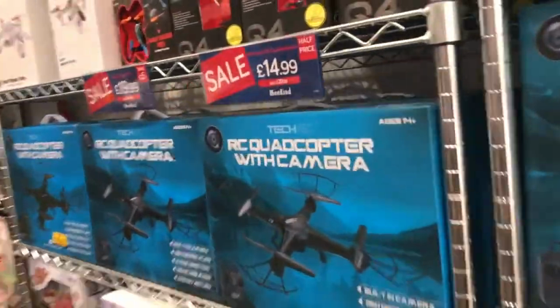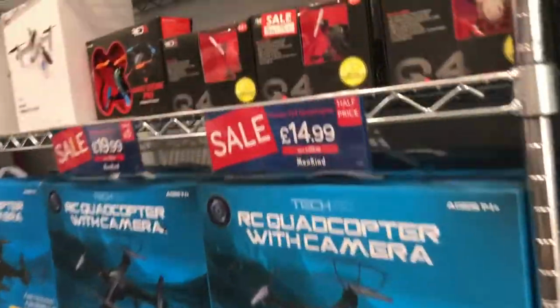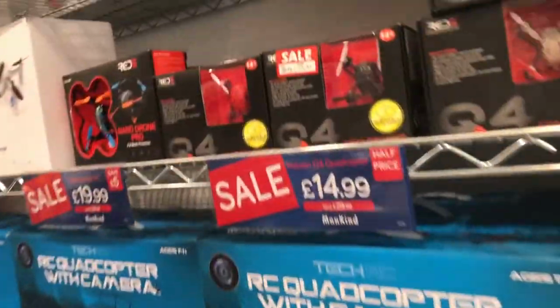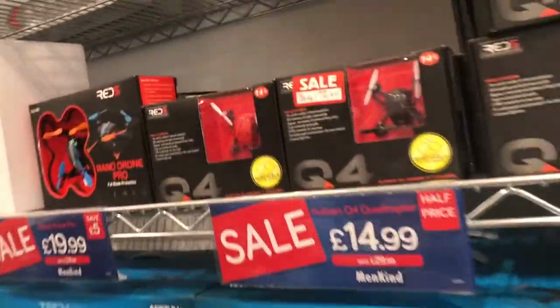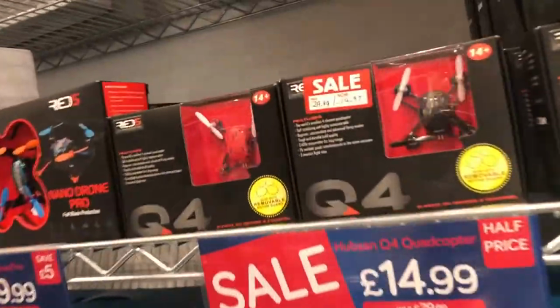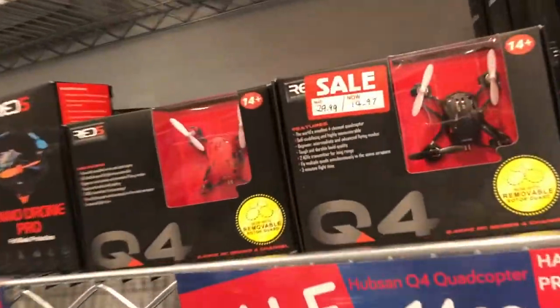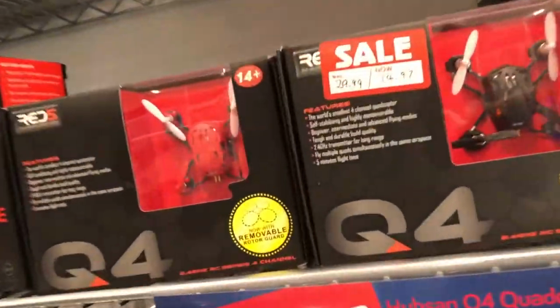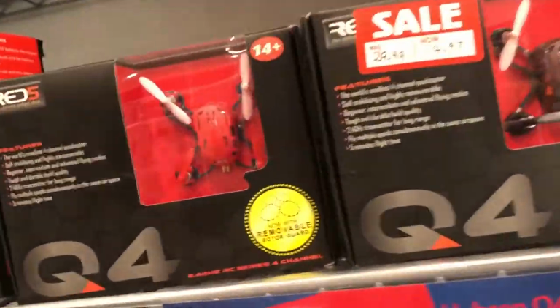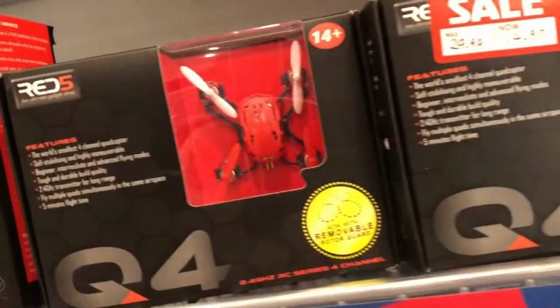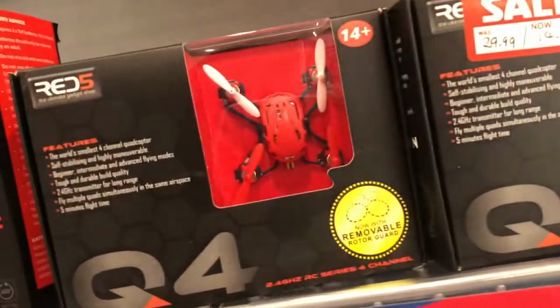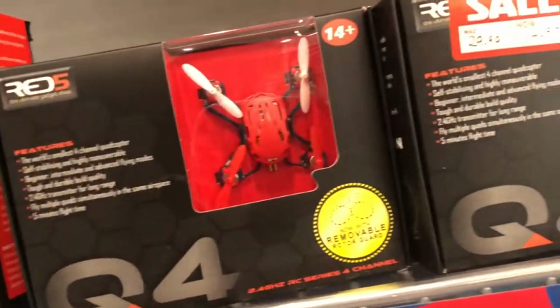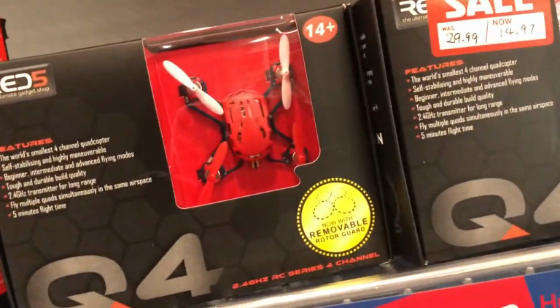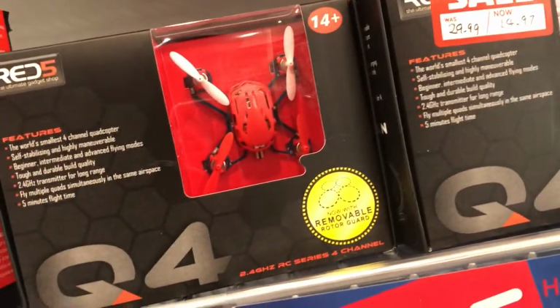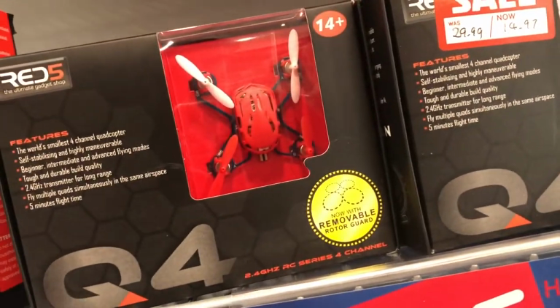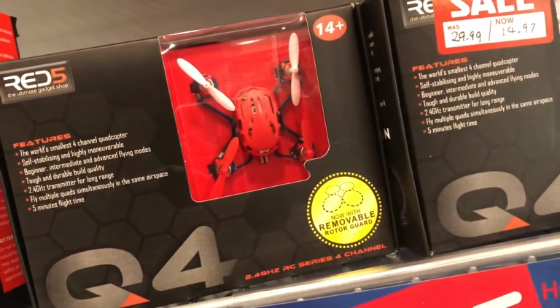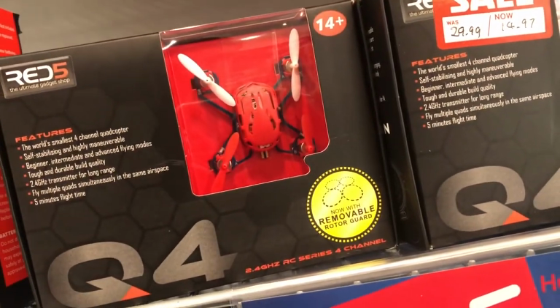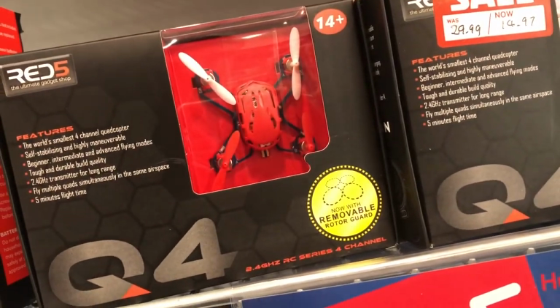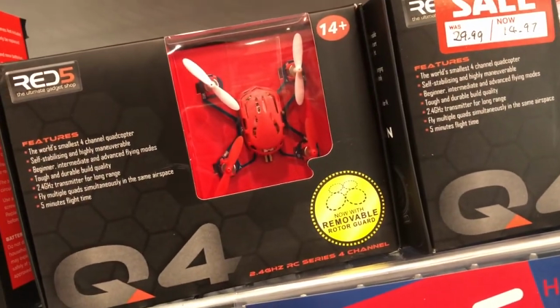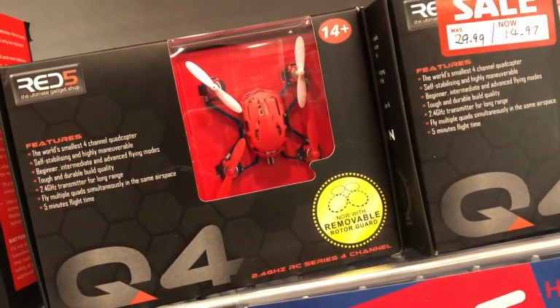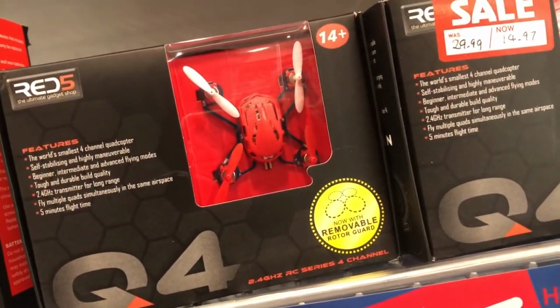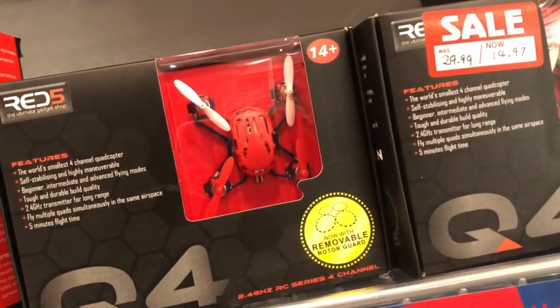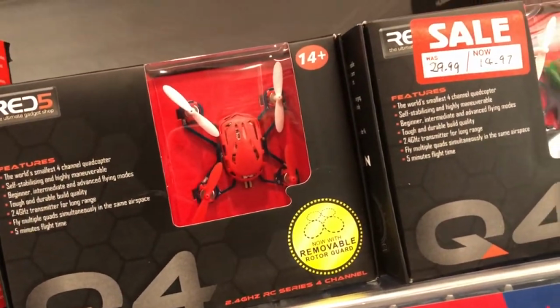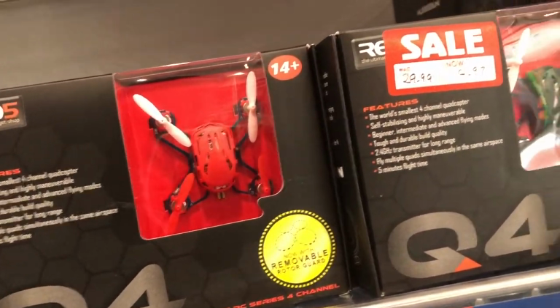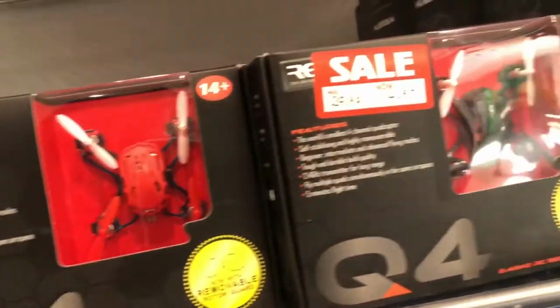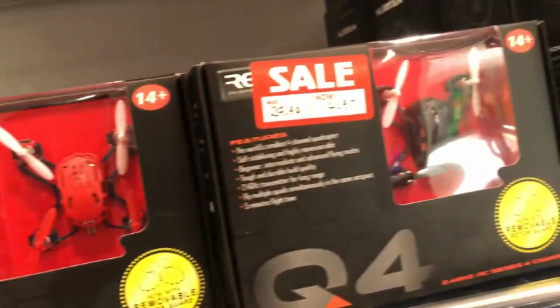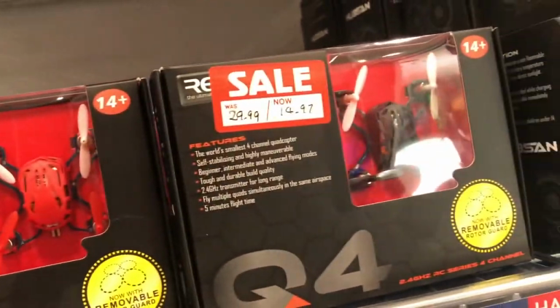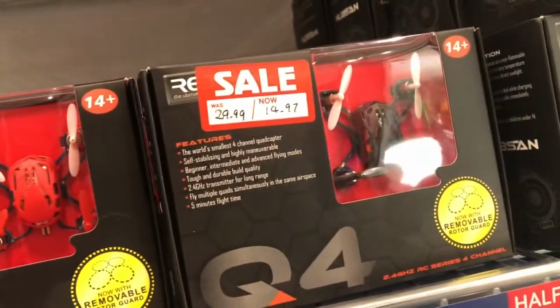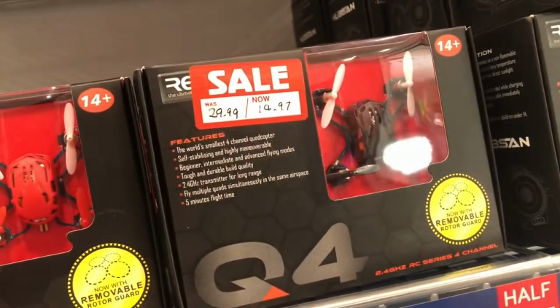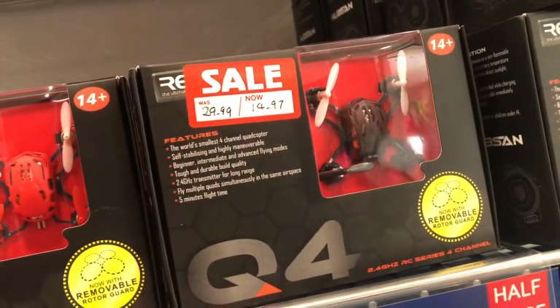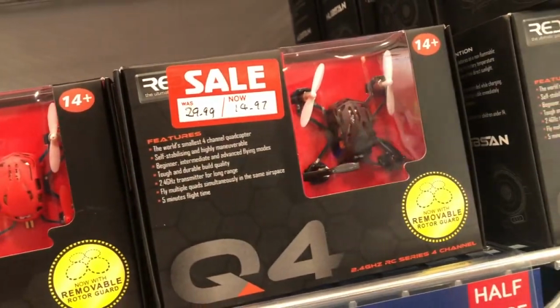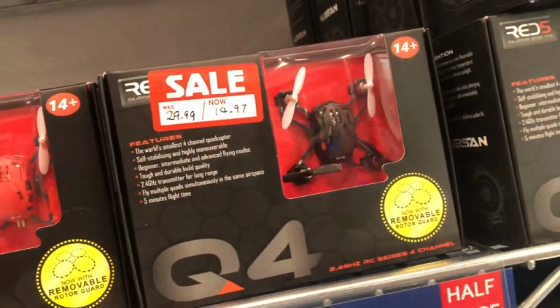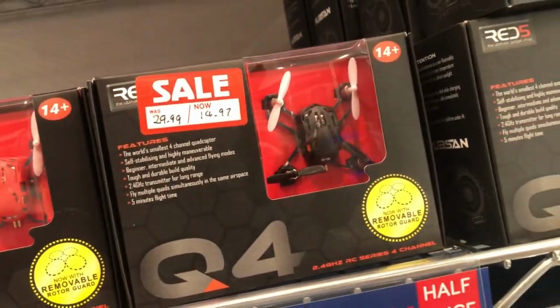So there's this one — it's the smallest four-axle spa, but it doesn't have a camera on it.